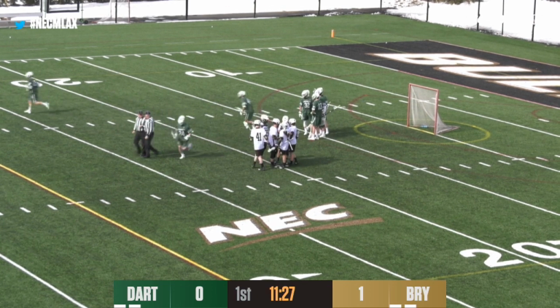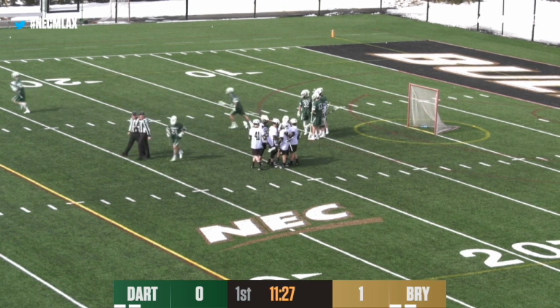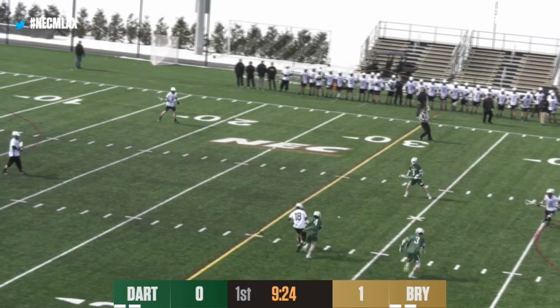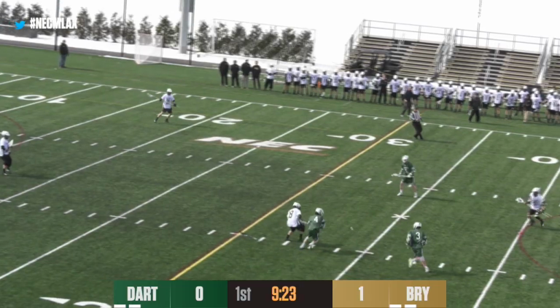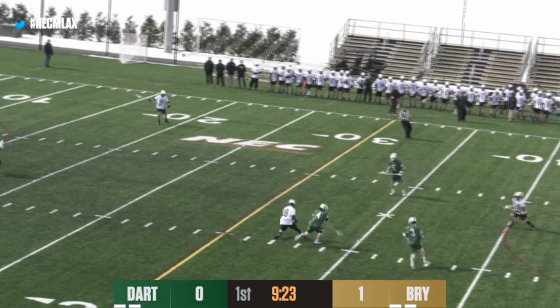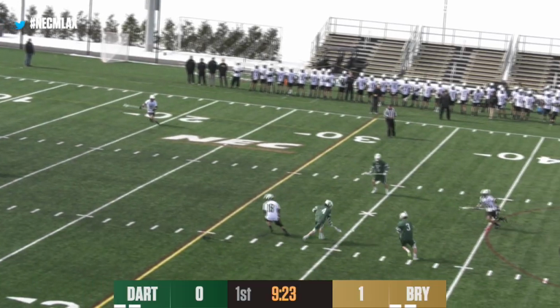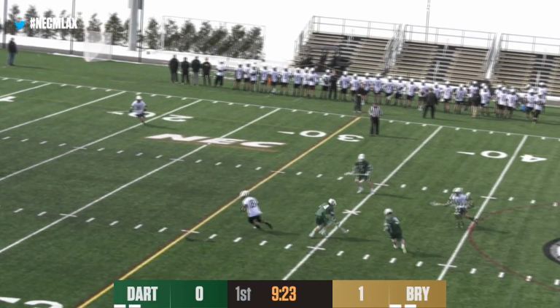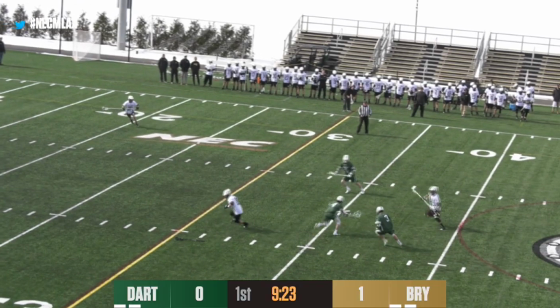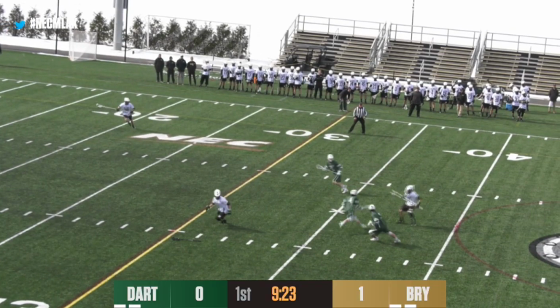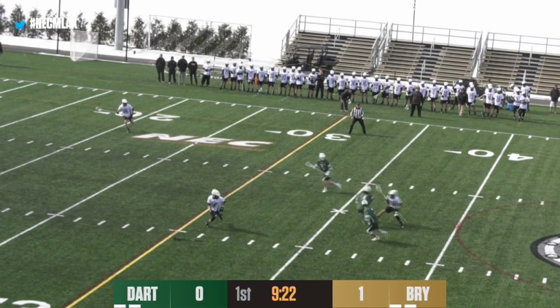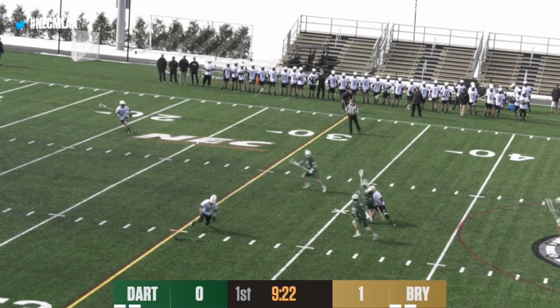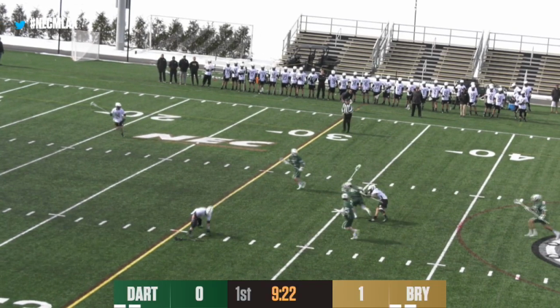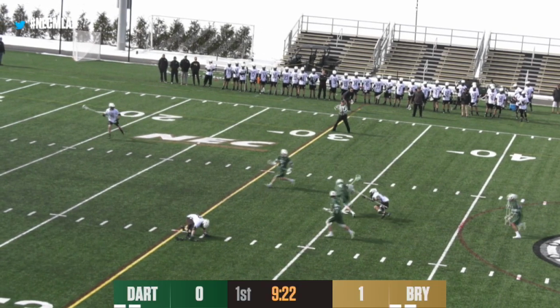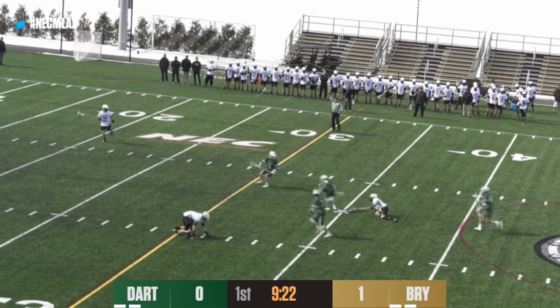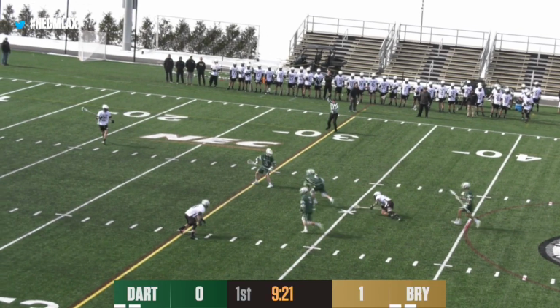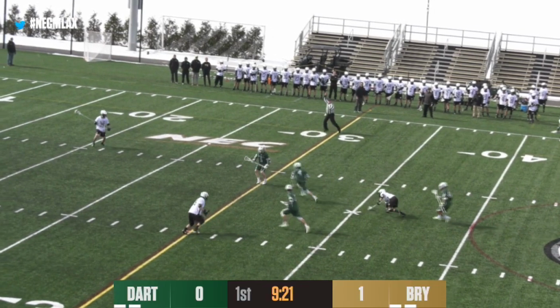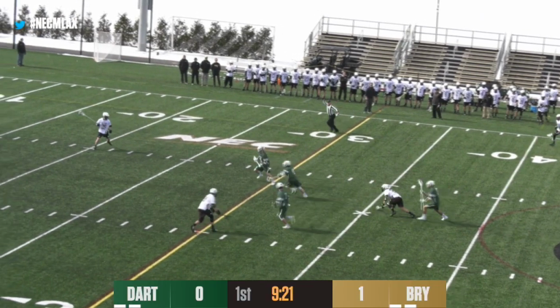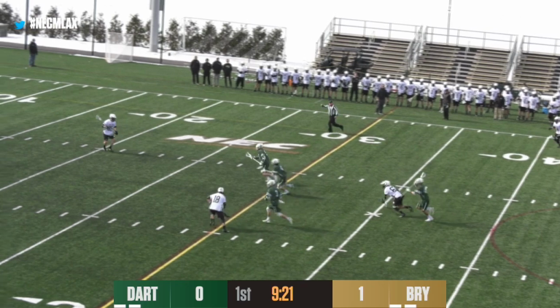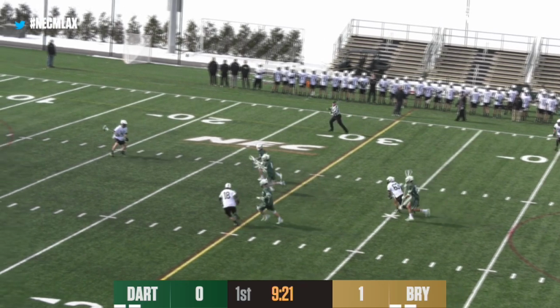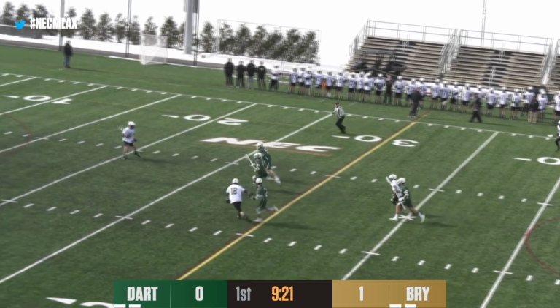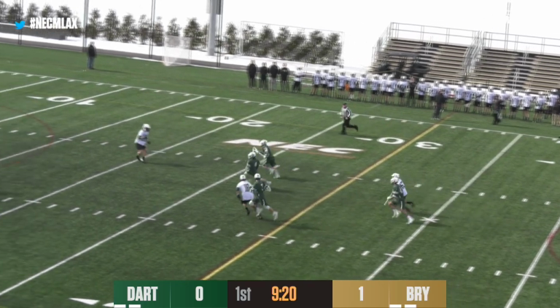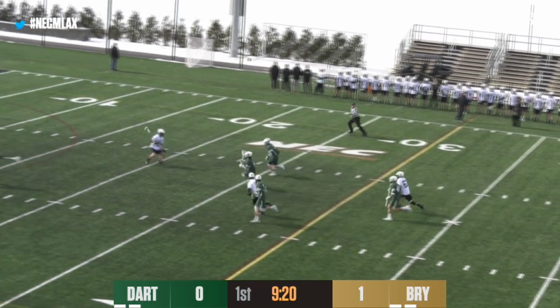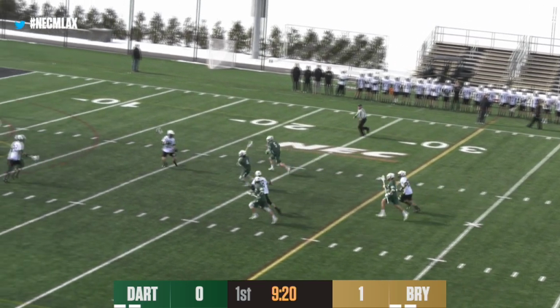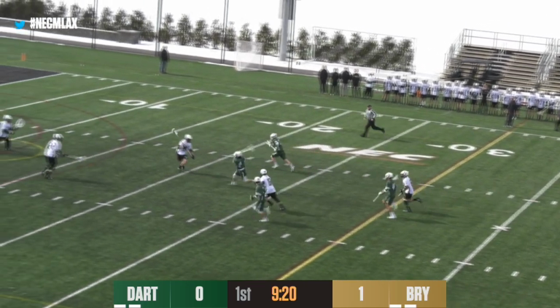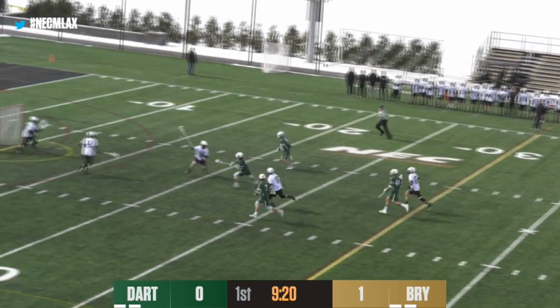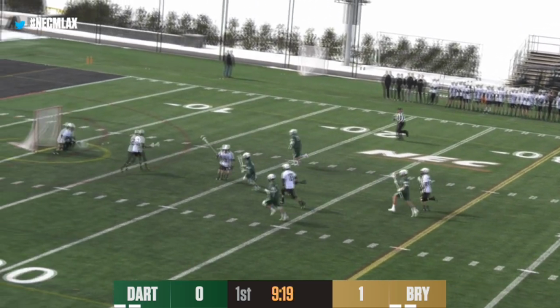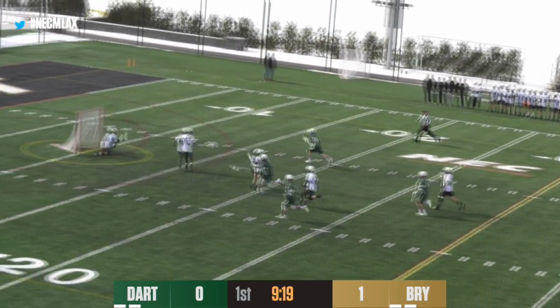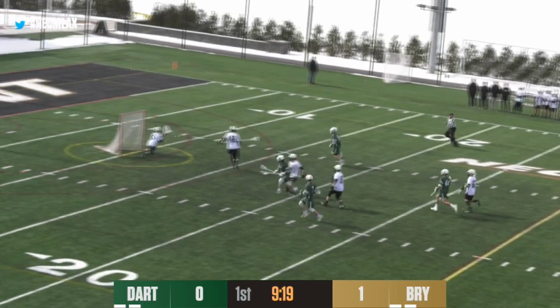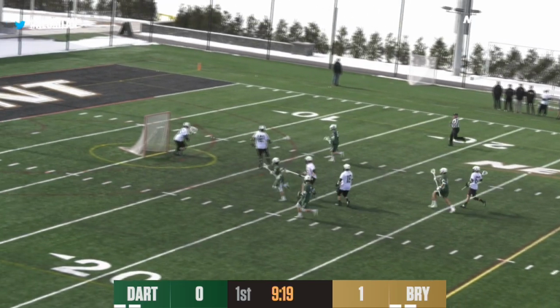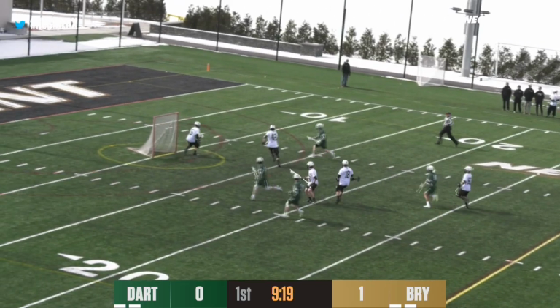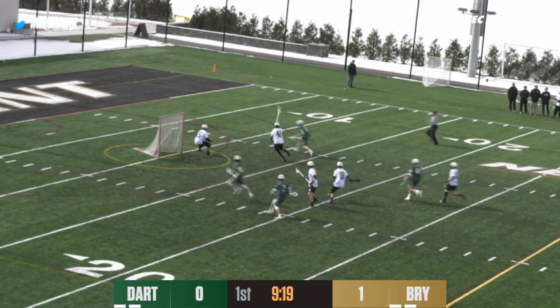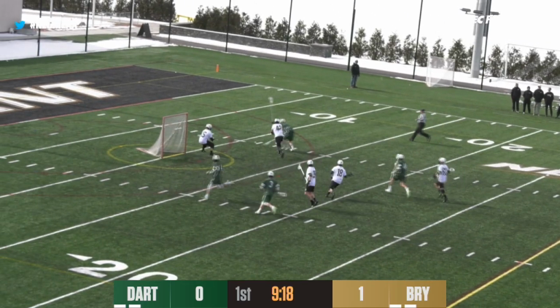Eliminating those mental errors — you have your first game jitters and whatnot.